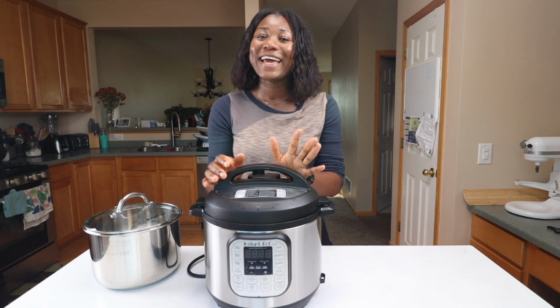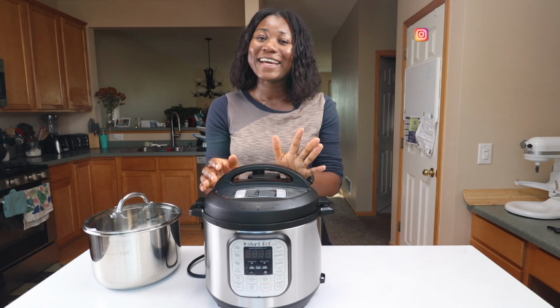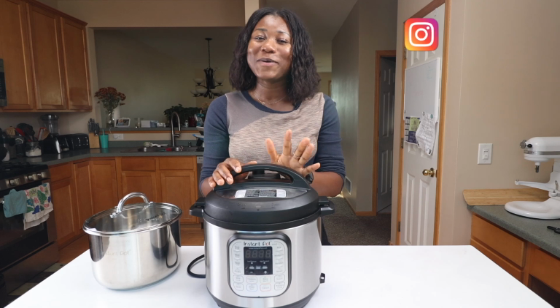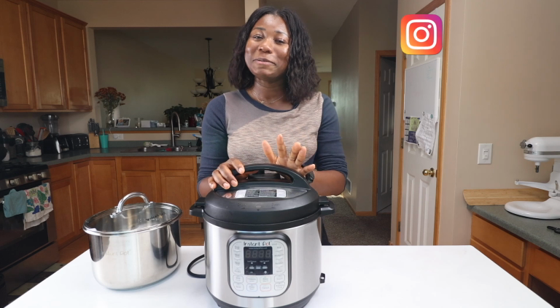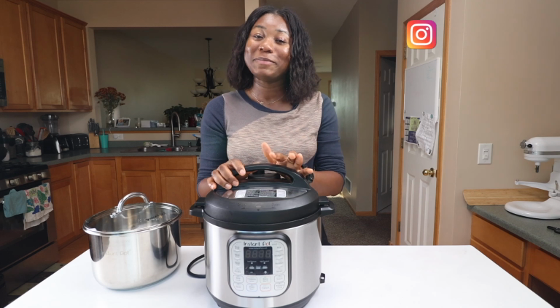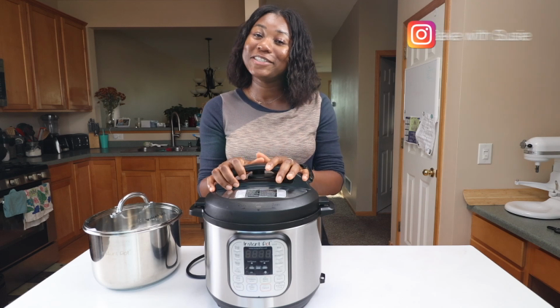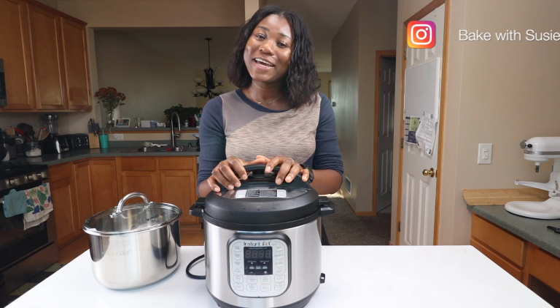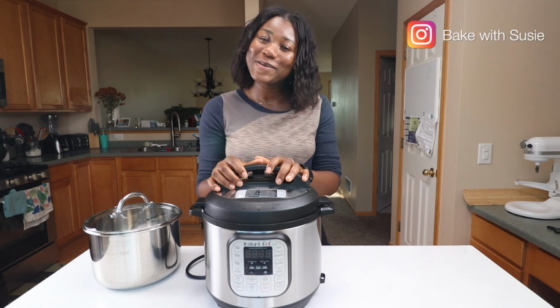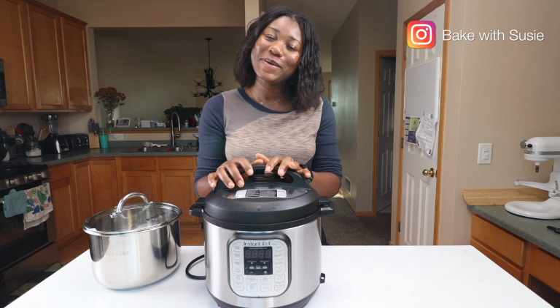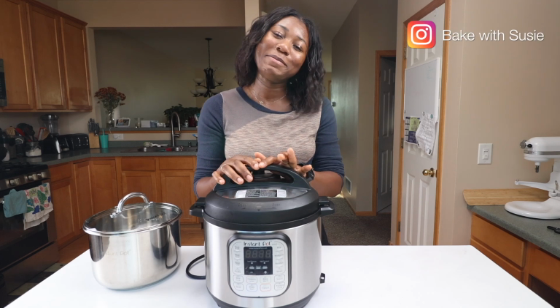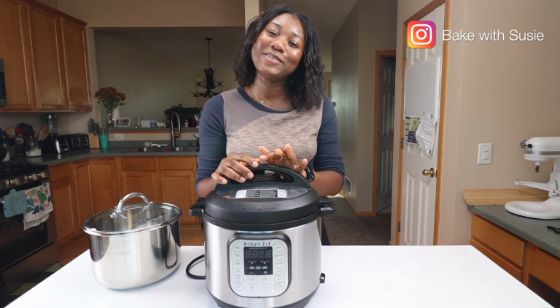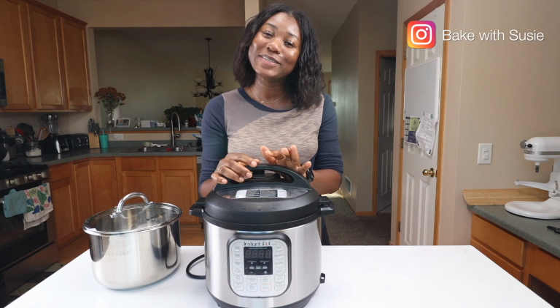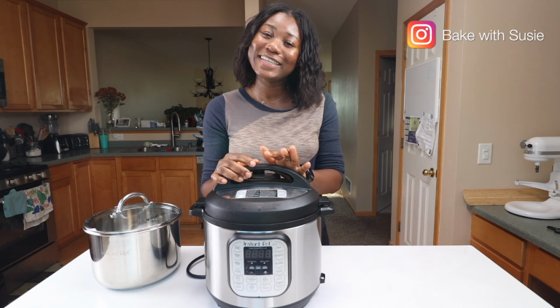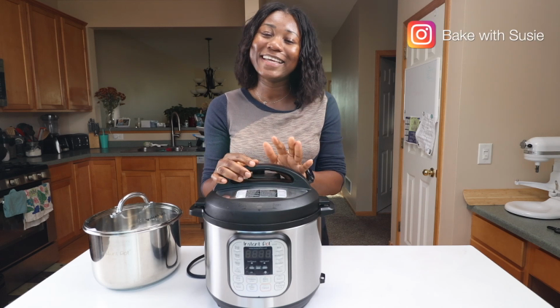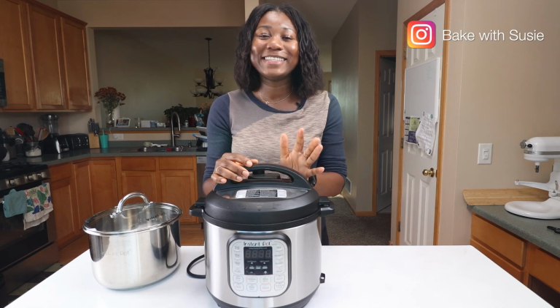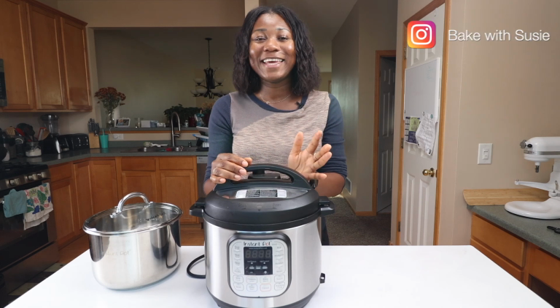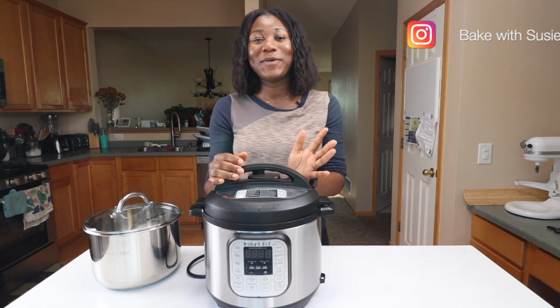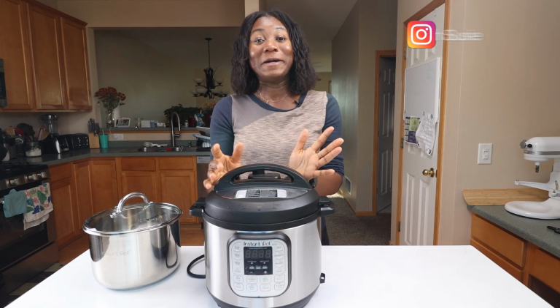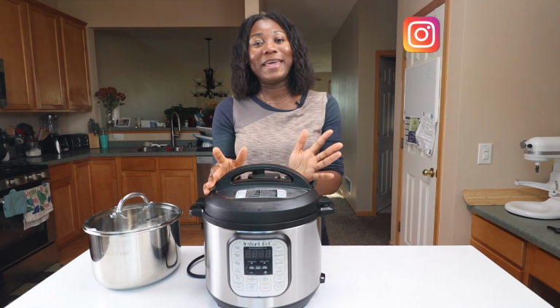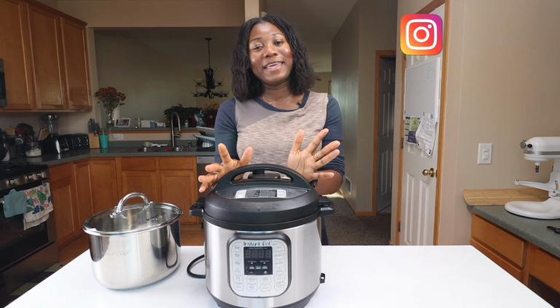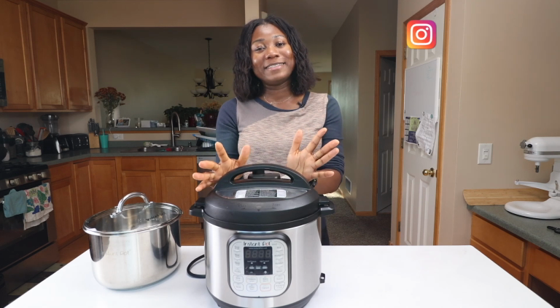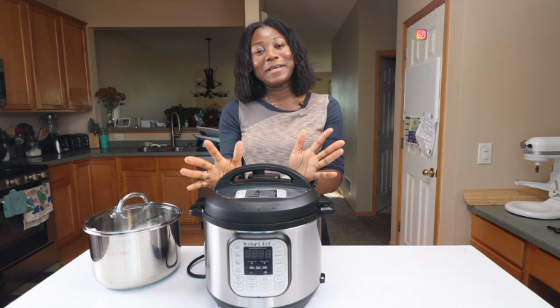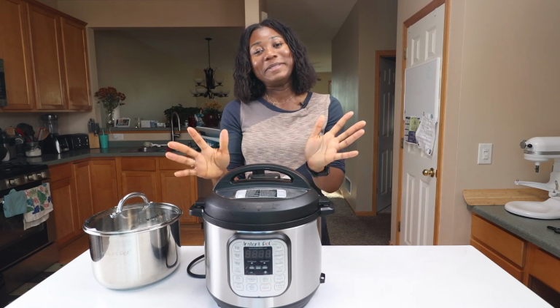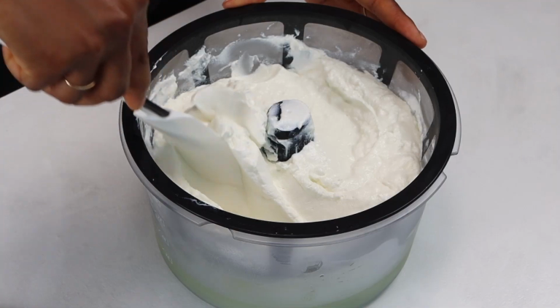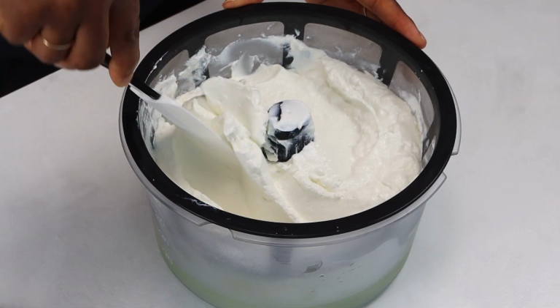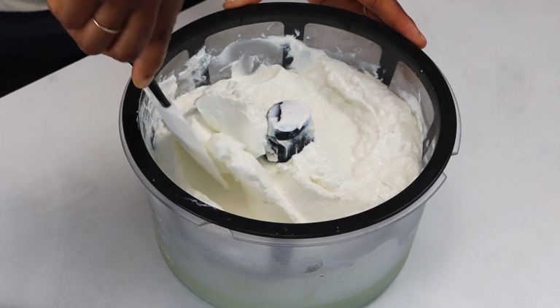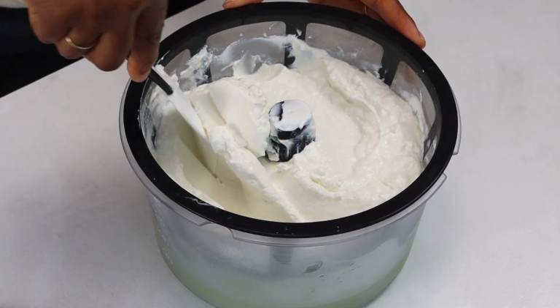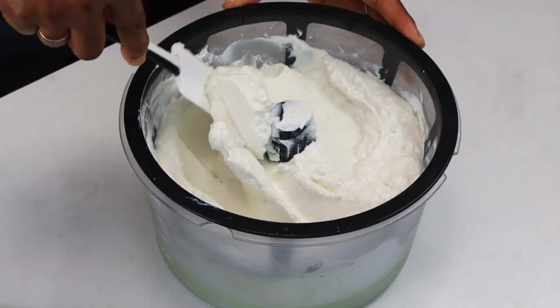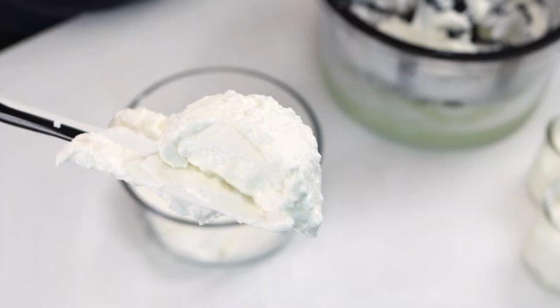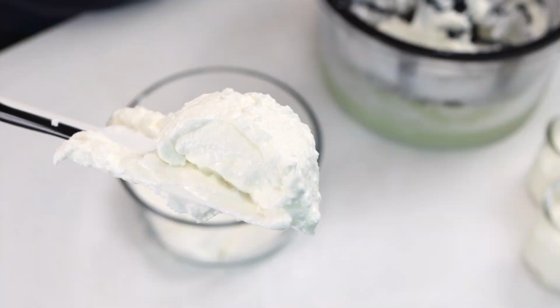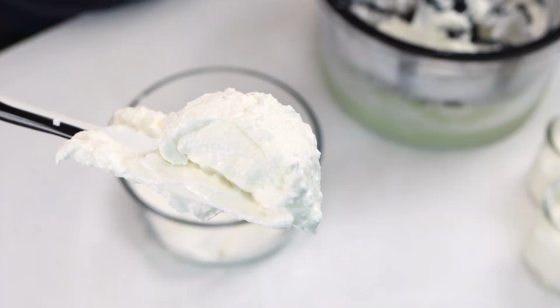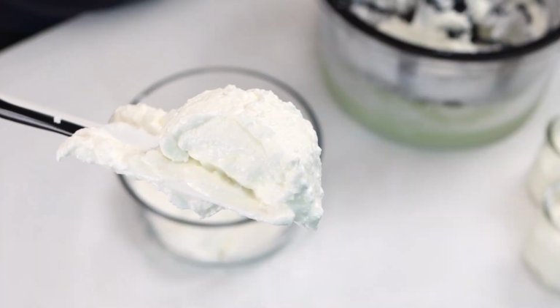Hi guys, welcome to my channel. My name is Susie and today we are making some delicious homemade yogurt.